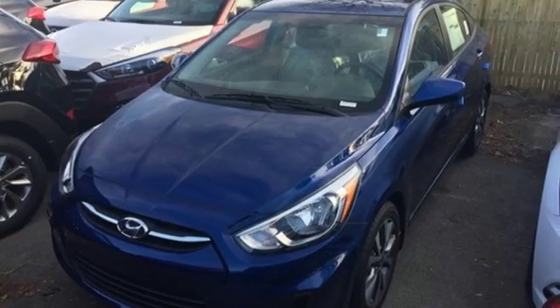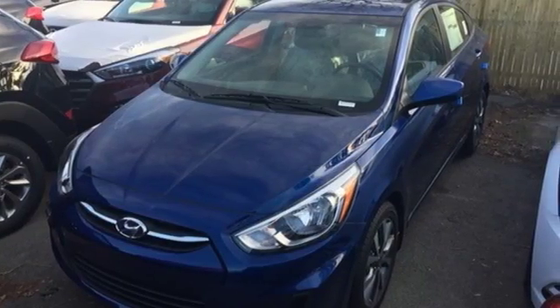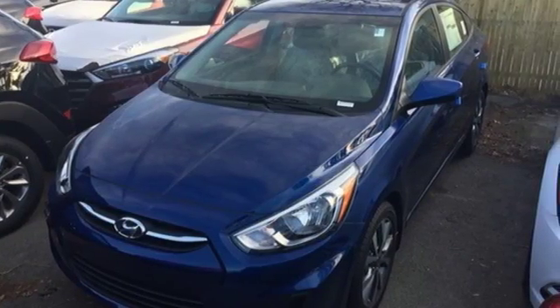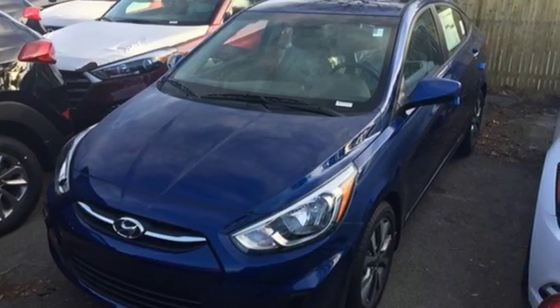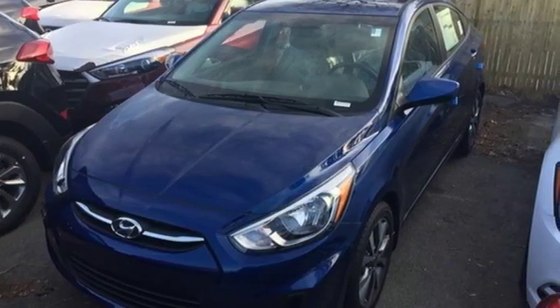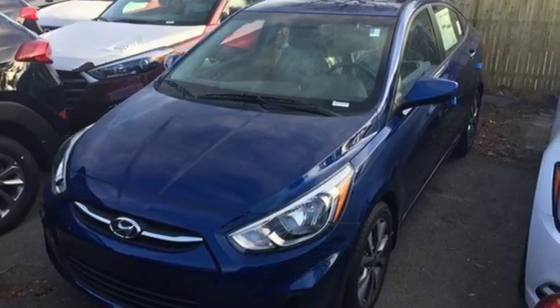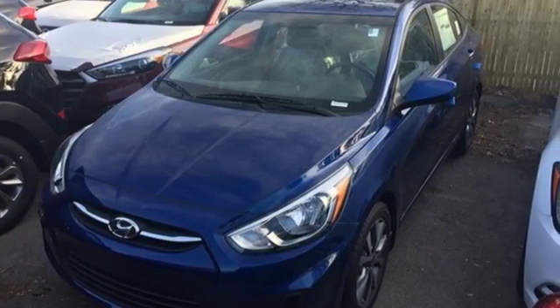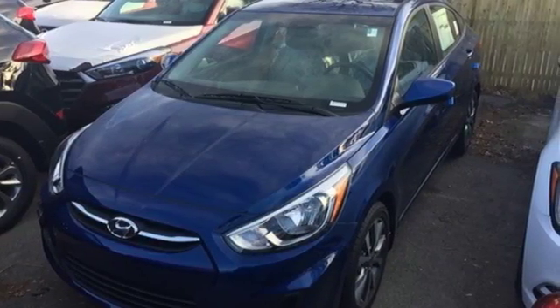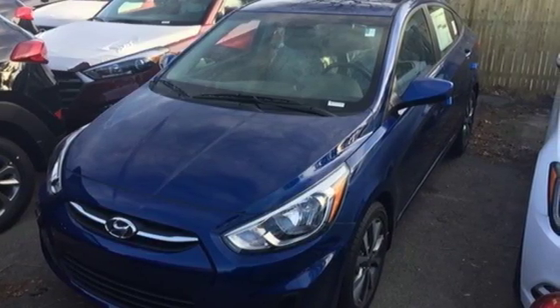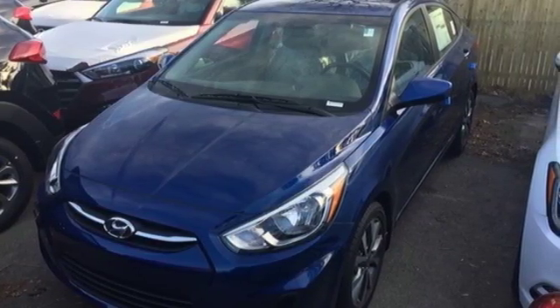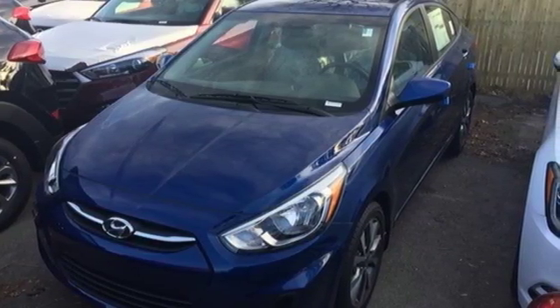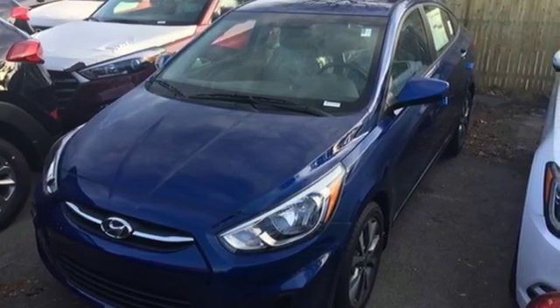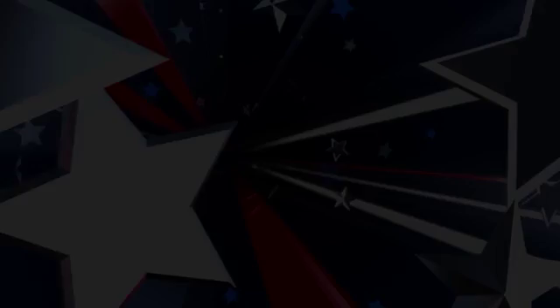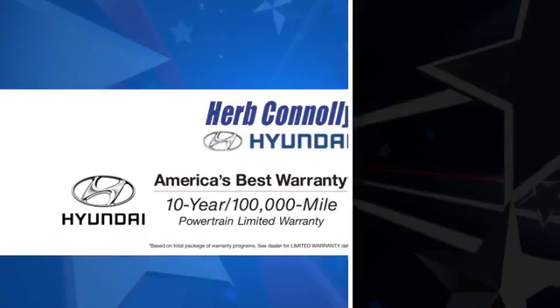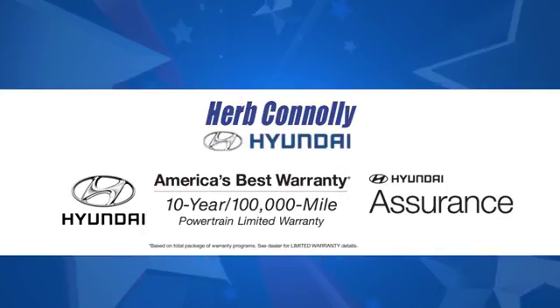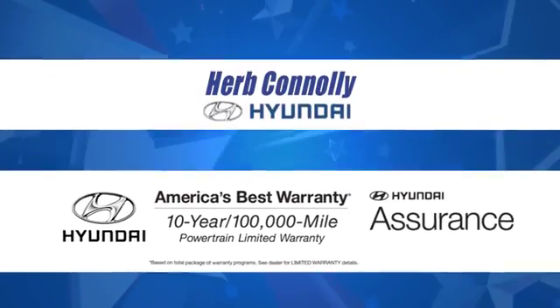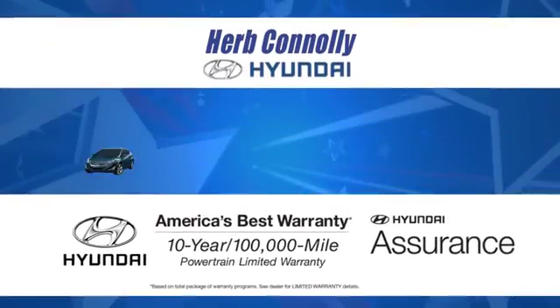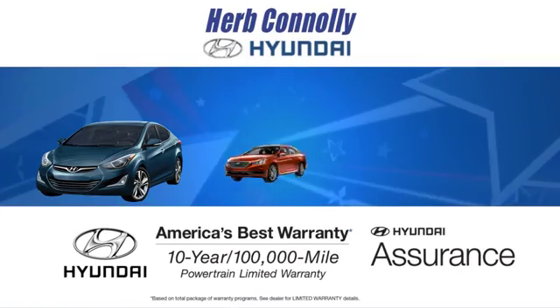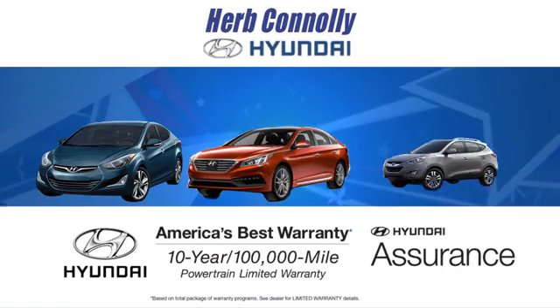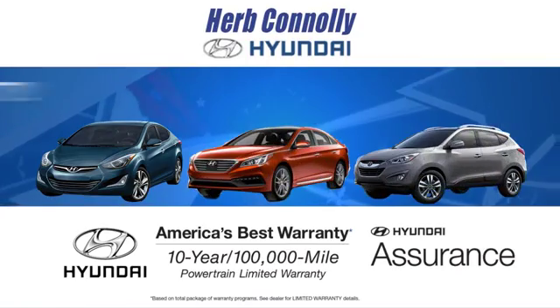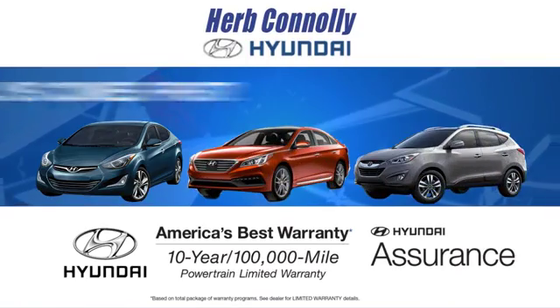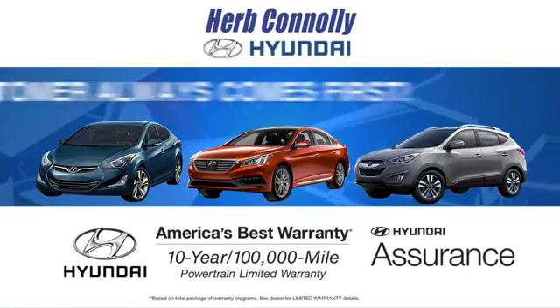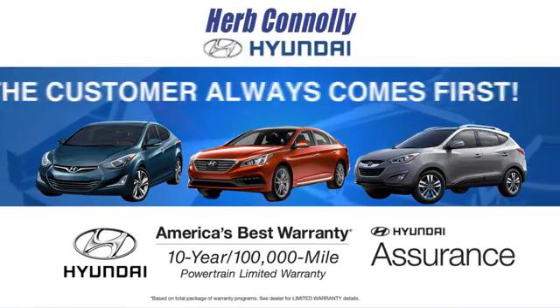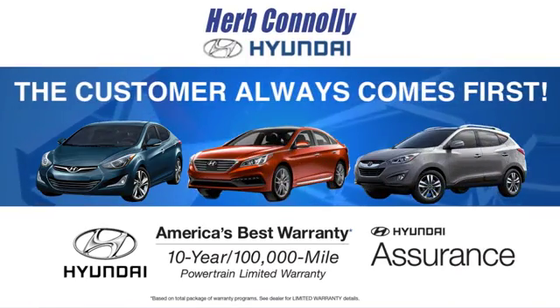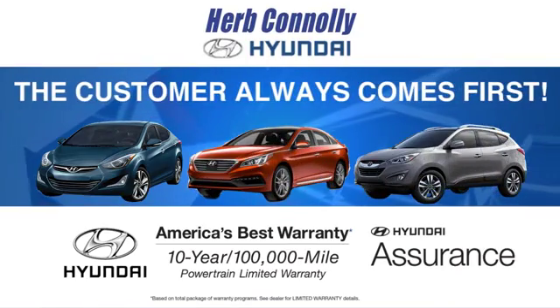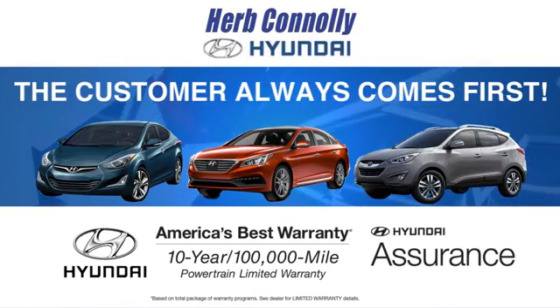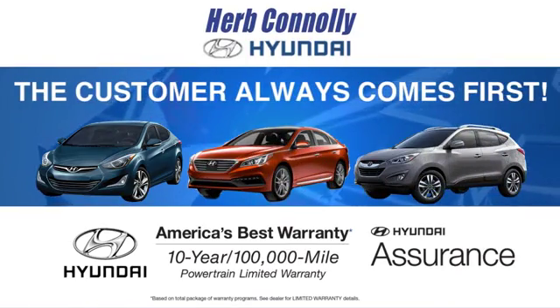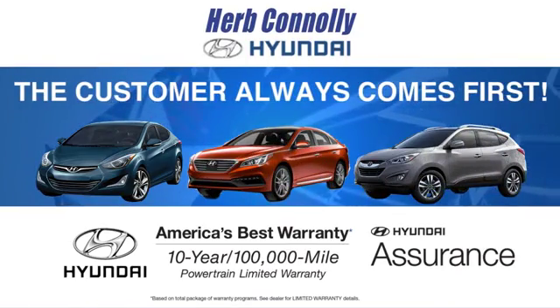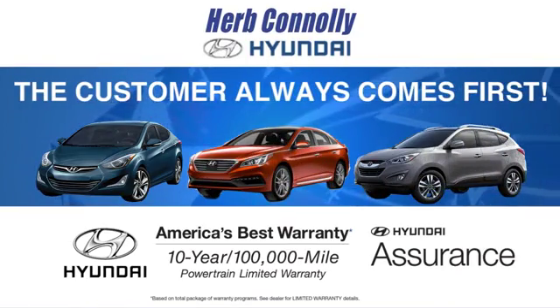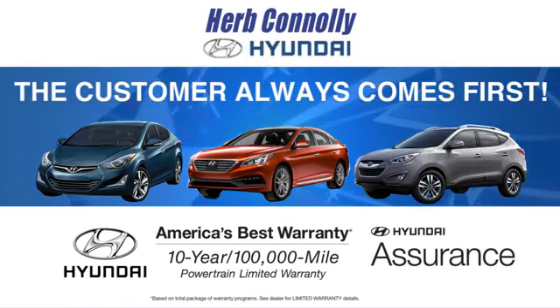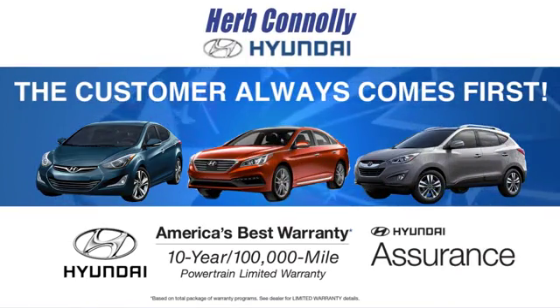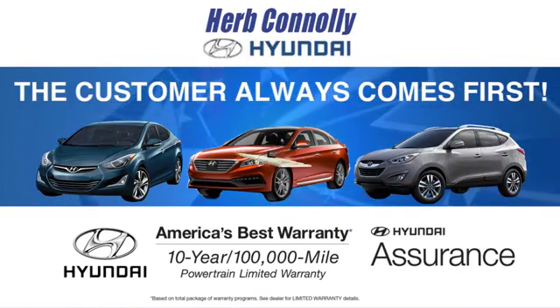Cruise off in this Accent today. At Herb Connolly Hyundai, the customer always comes first.